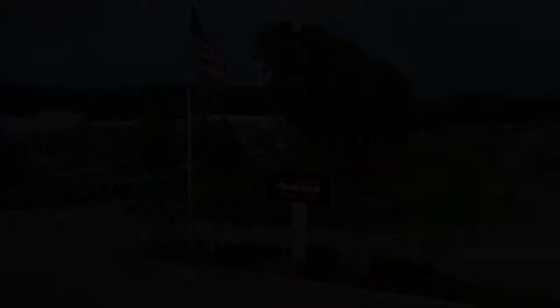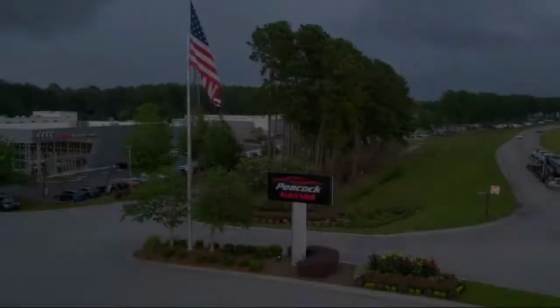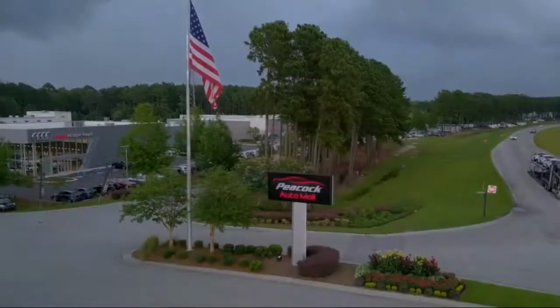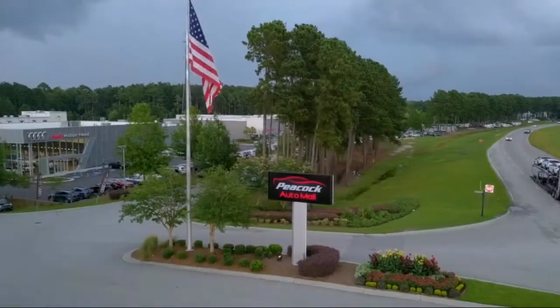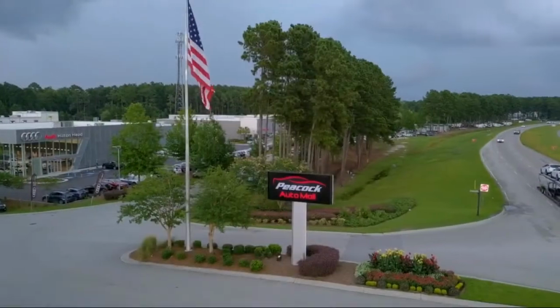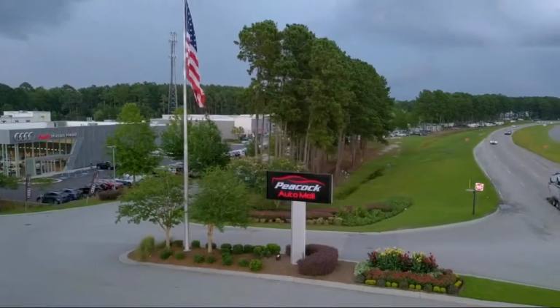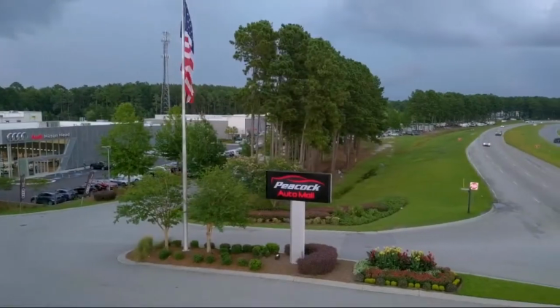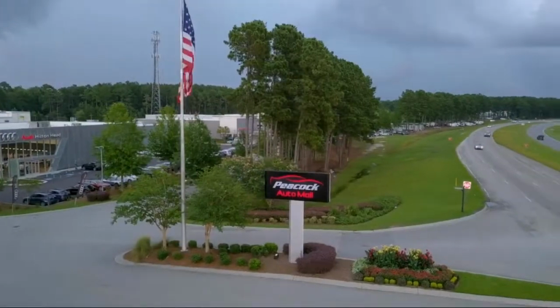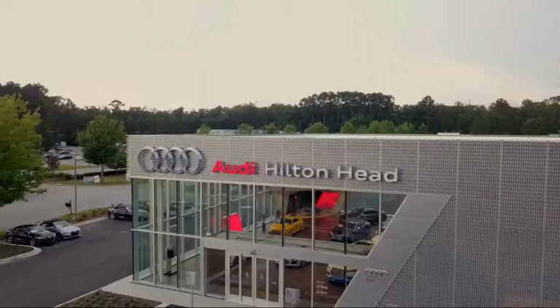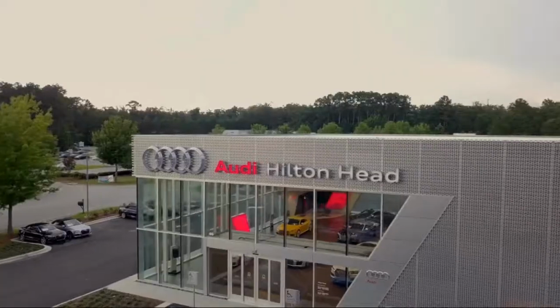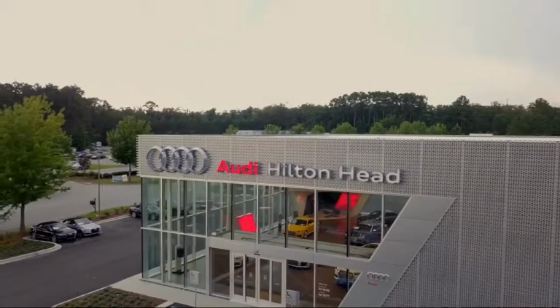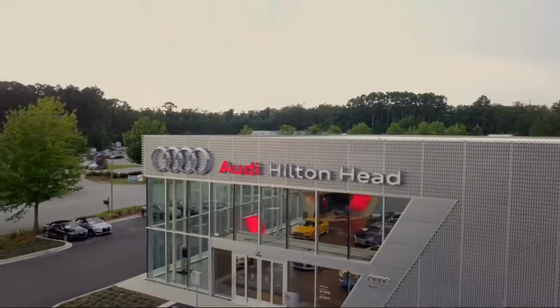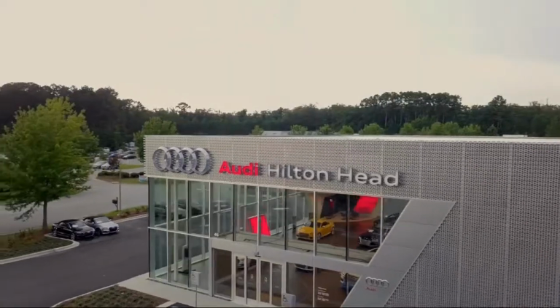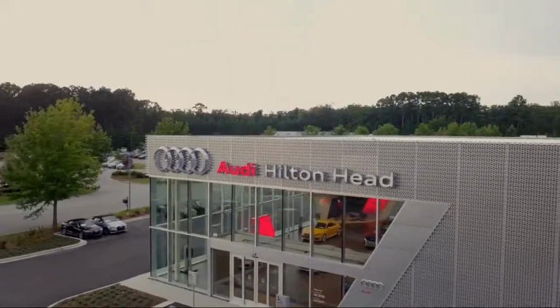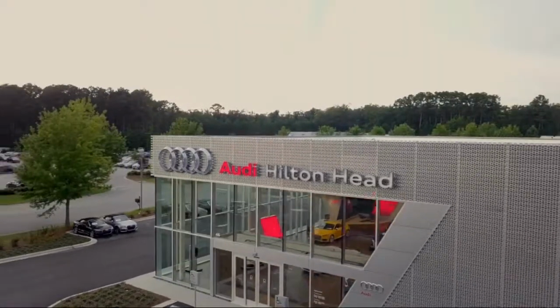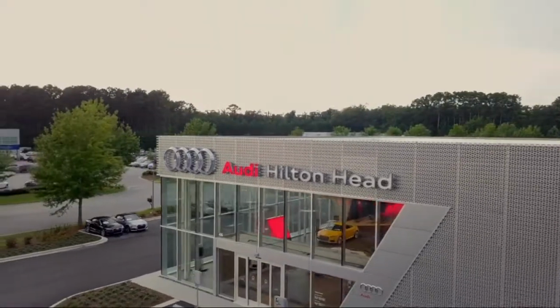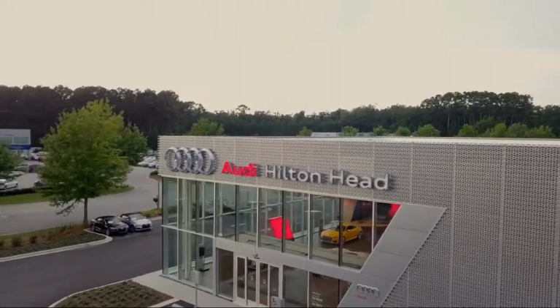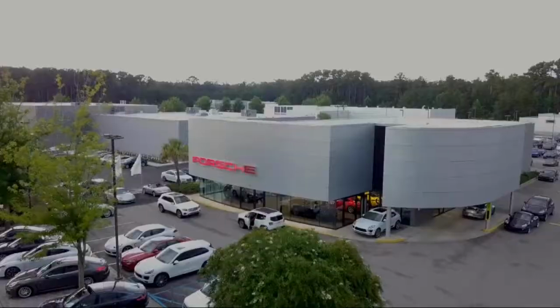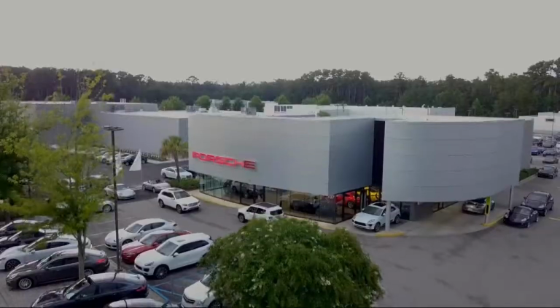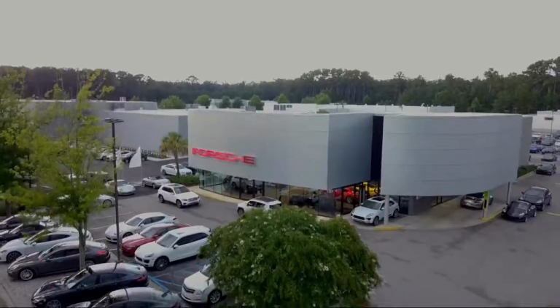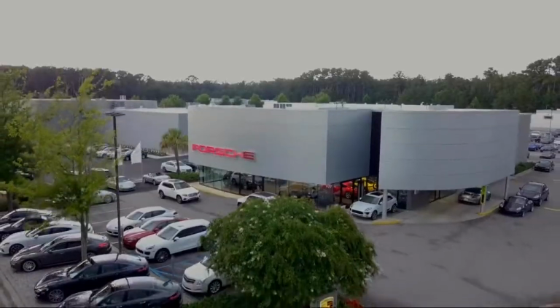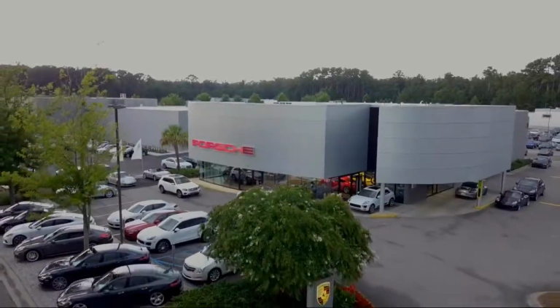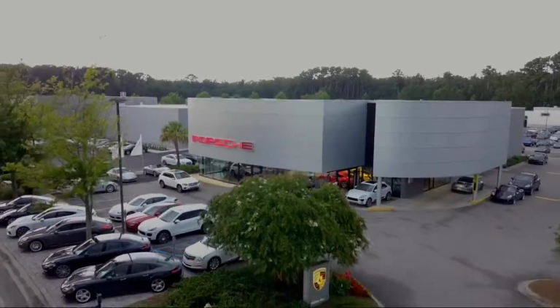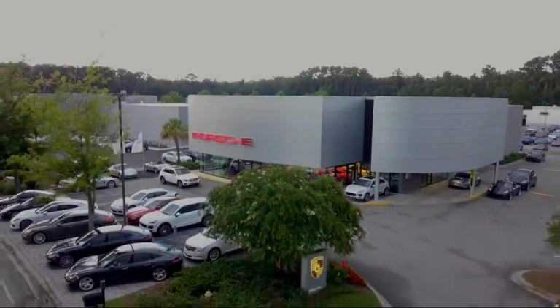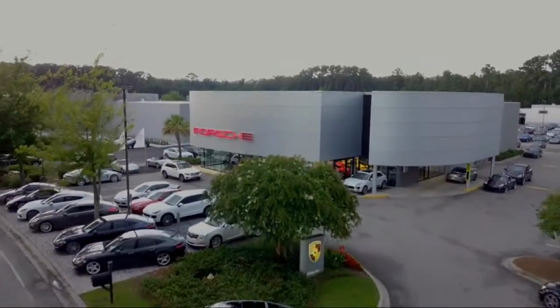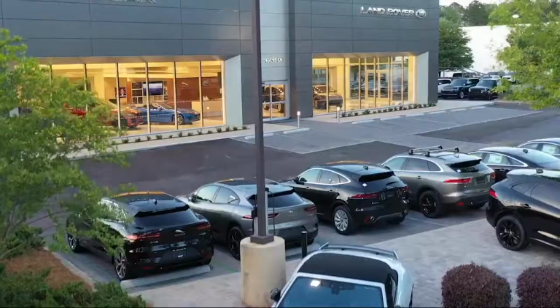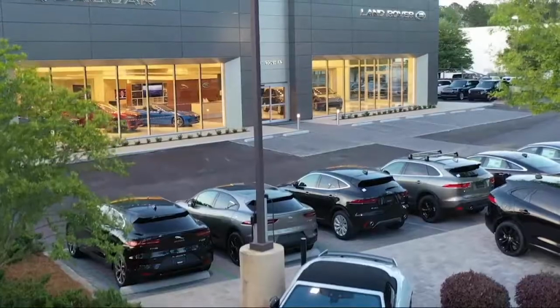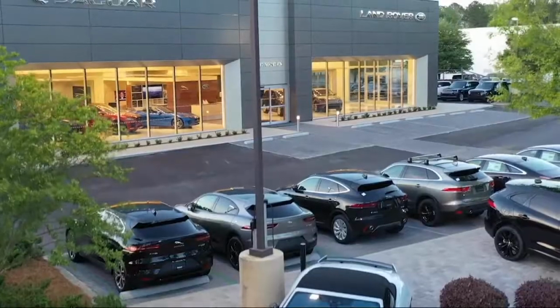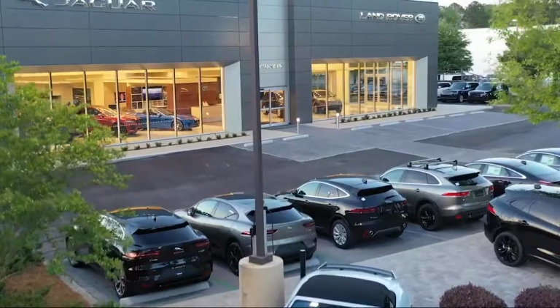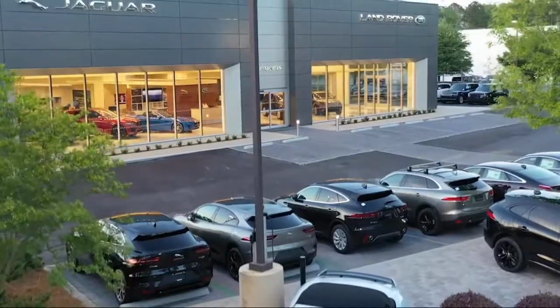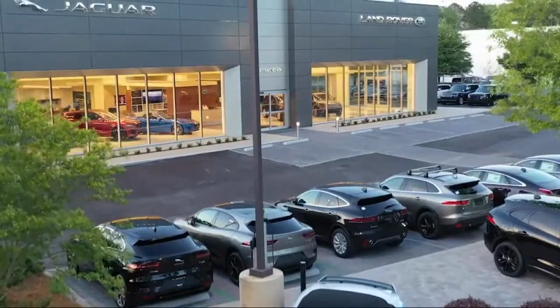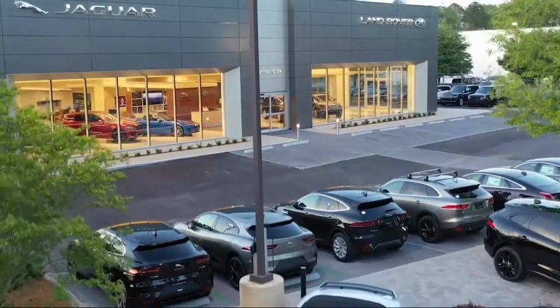Welcome to the Peacock Auto Mall, and here's a look at another one of our great vehicles from our extensive inventory.